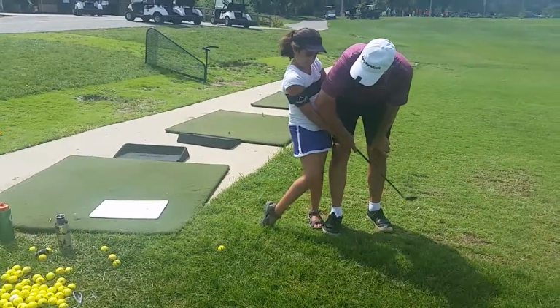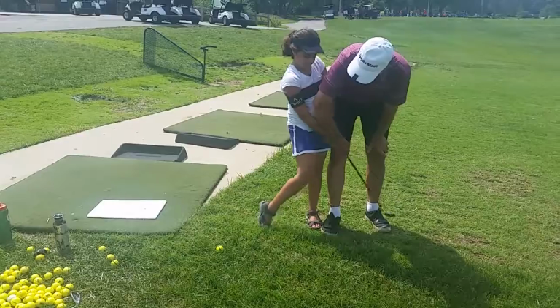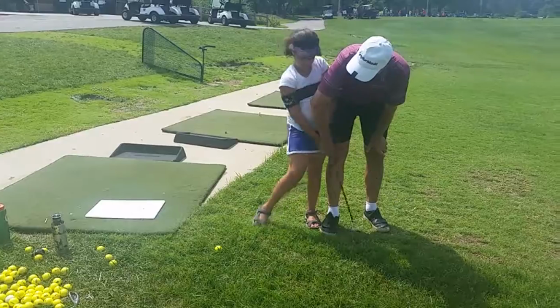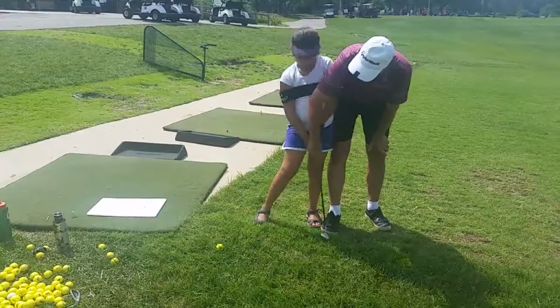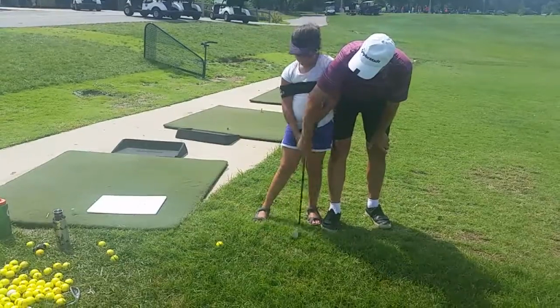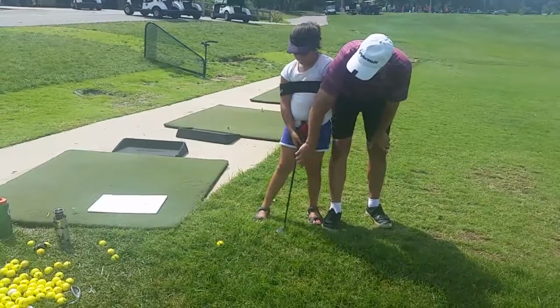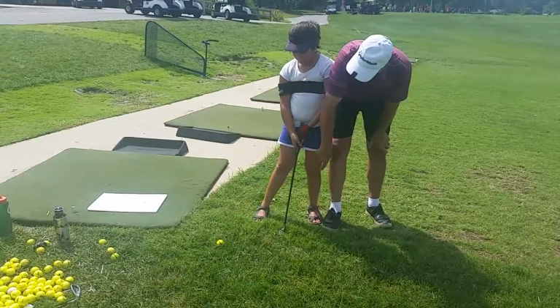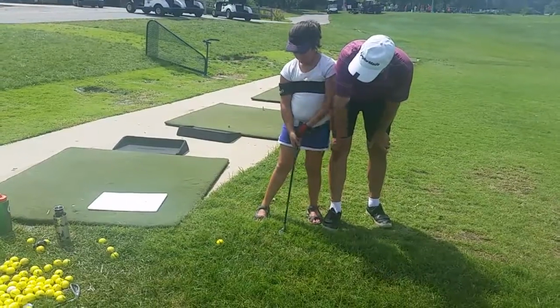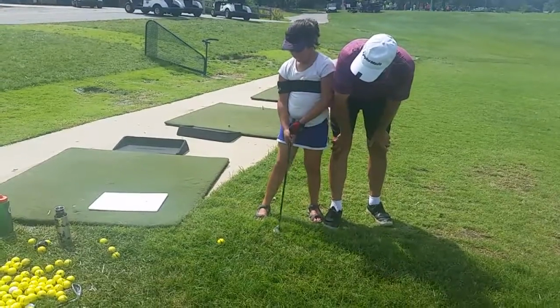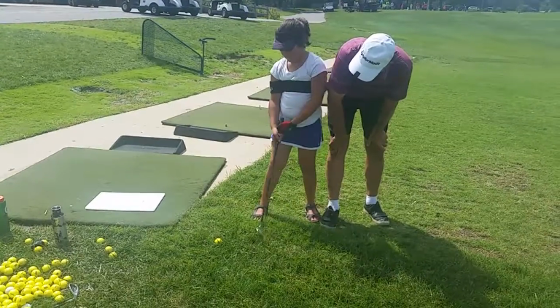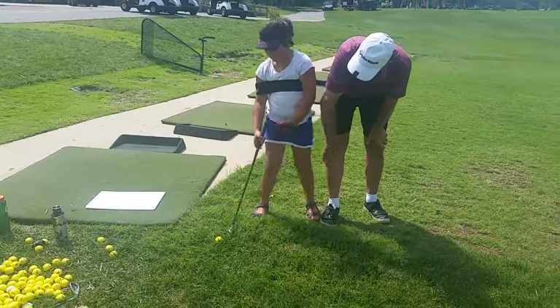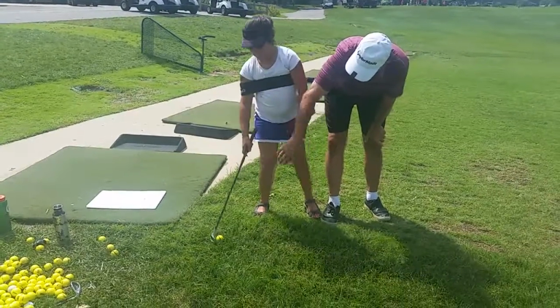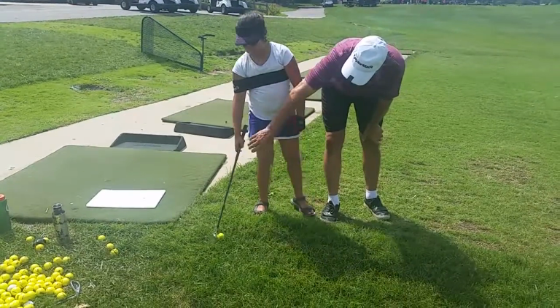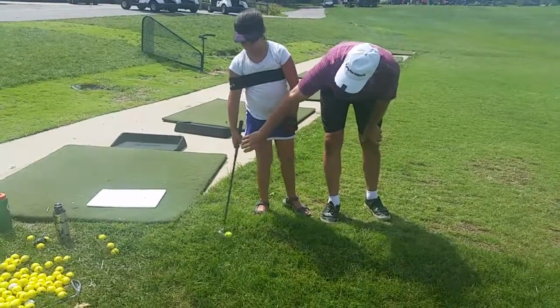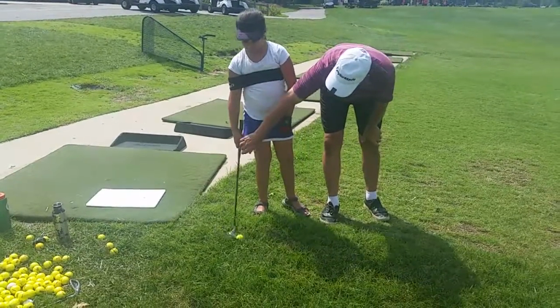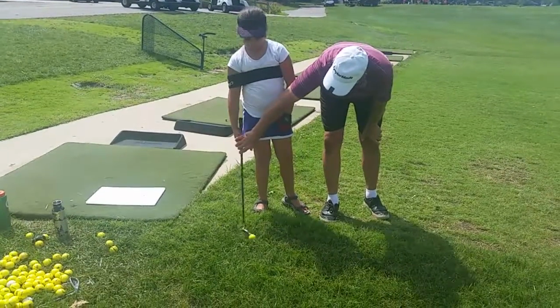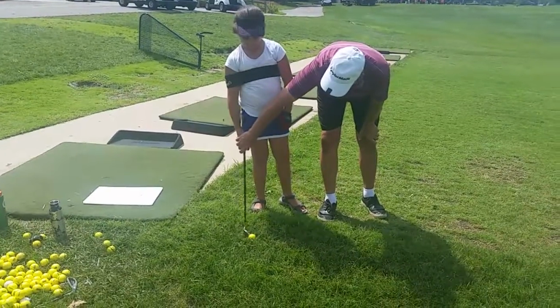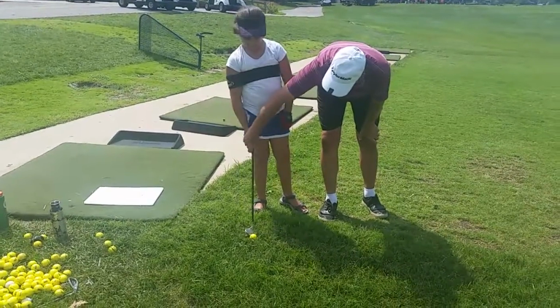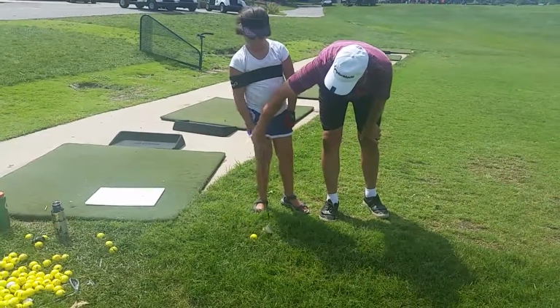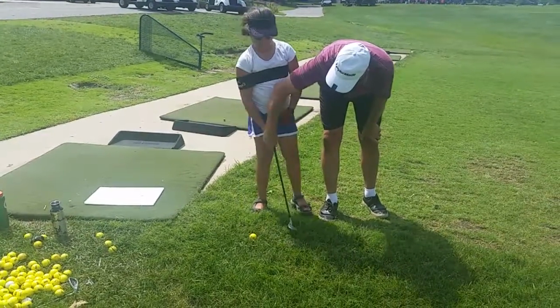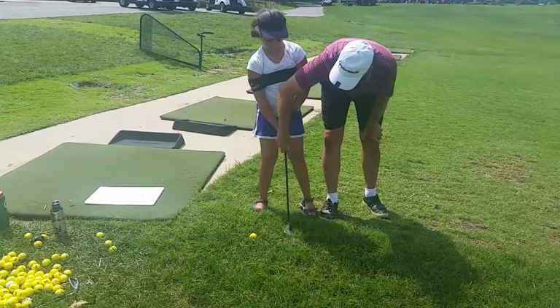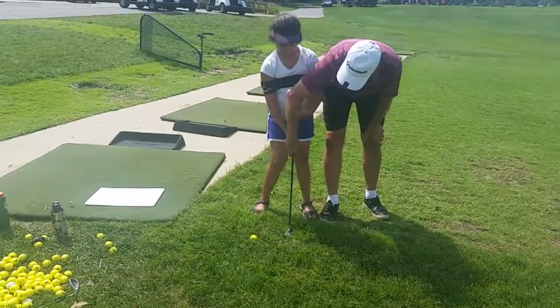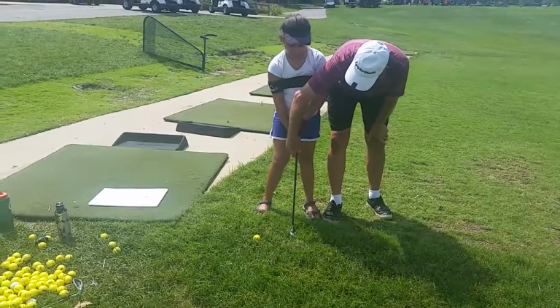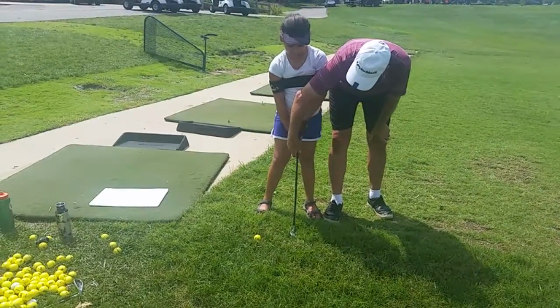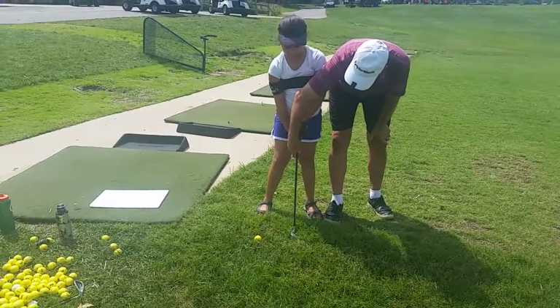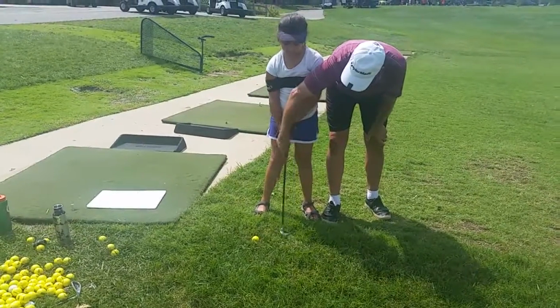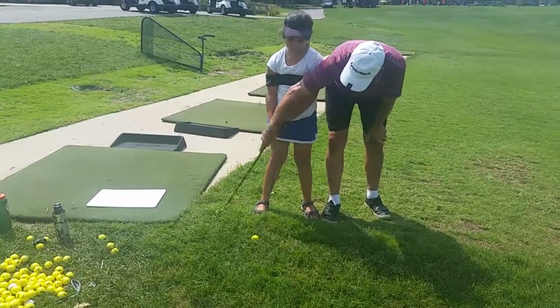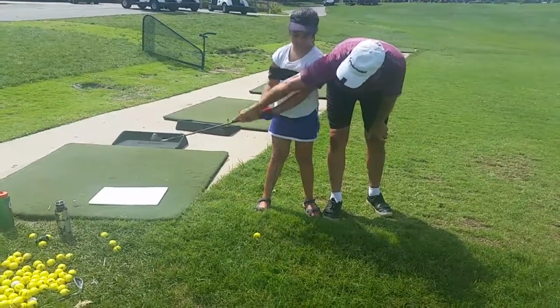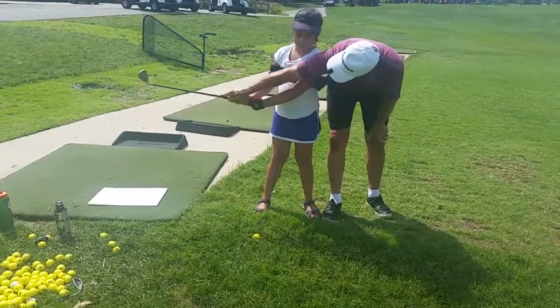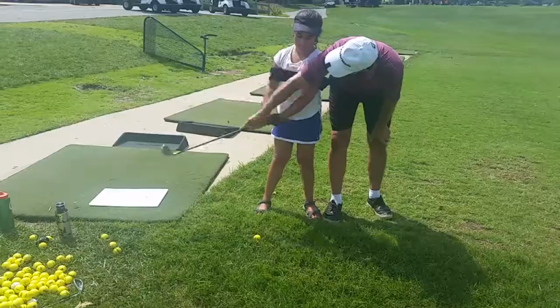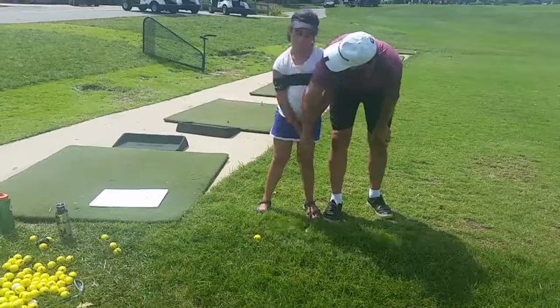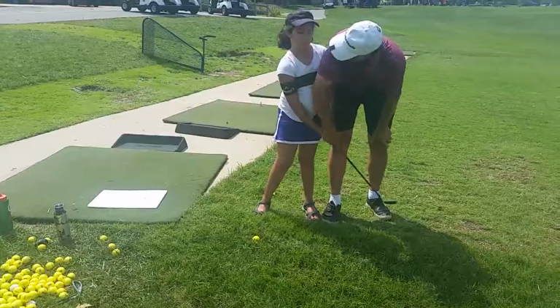Now leave that right heel on the ground, and we don't hit a ball — just doing the stroke. Okay, so one, two.